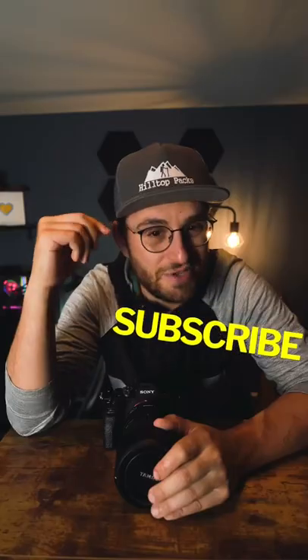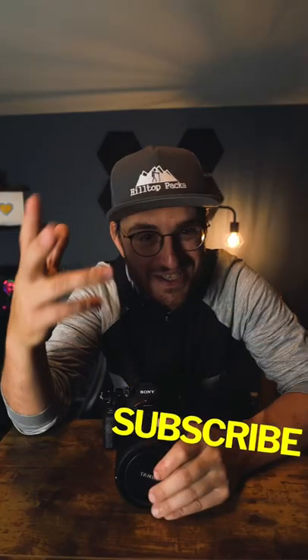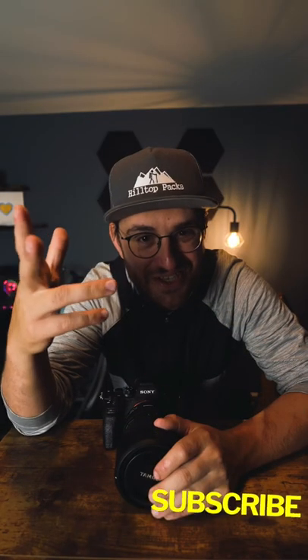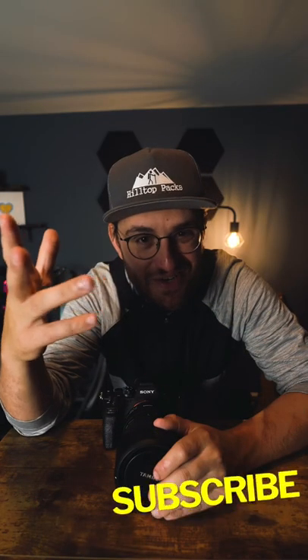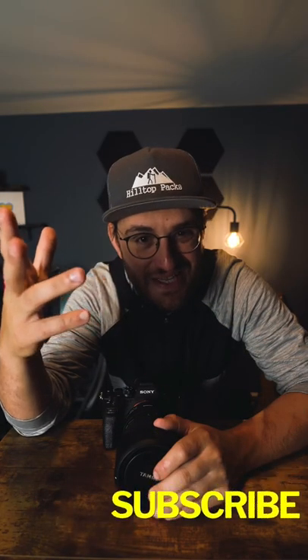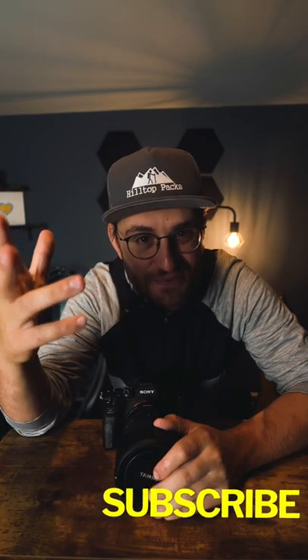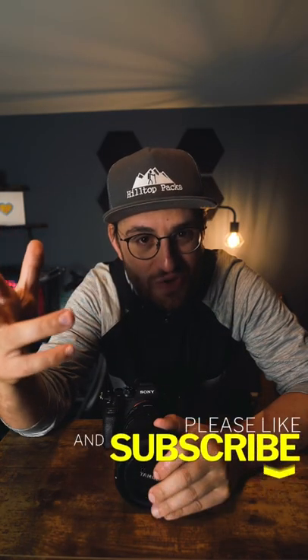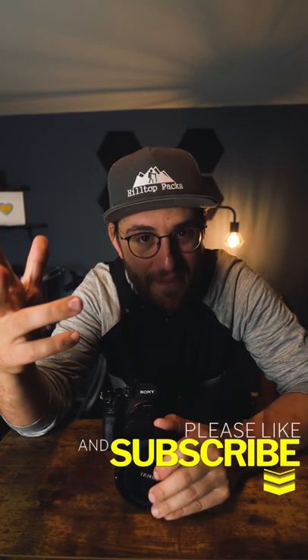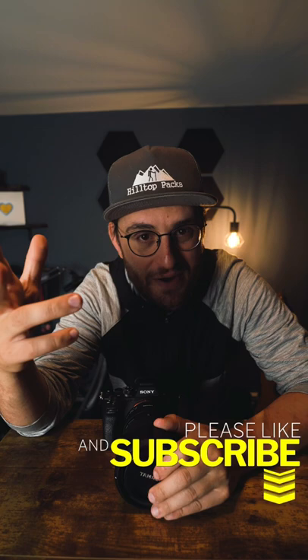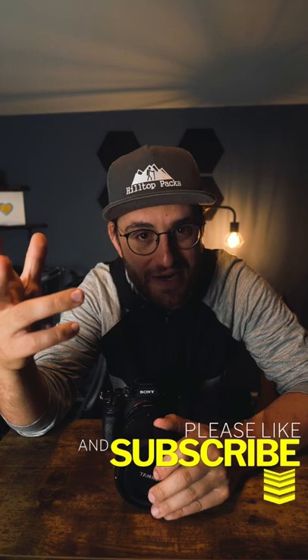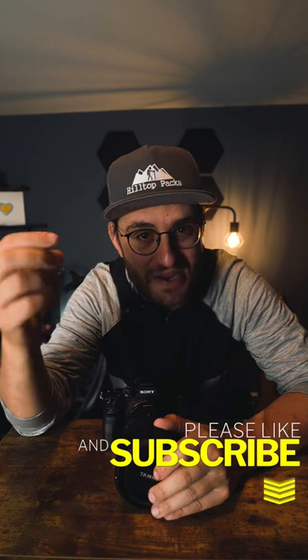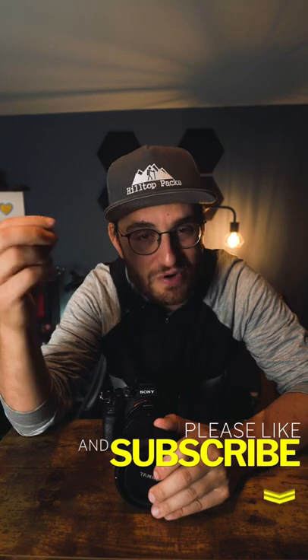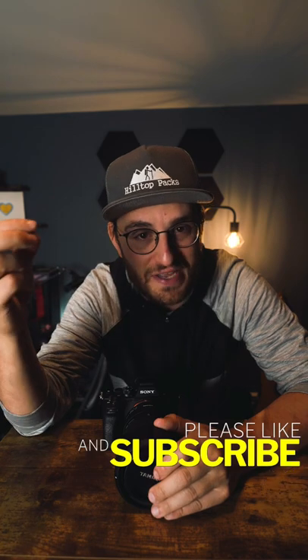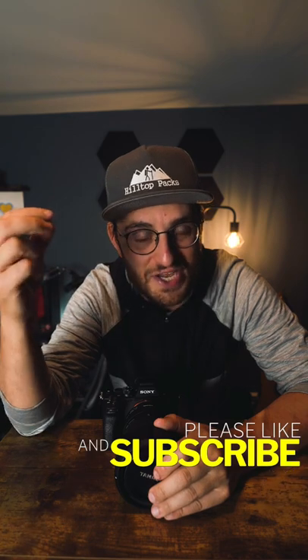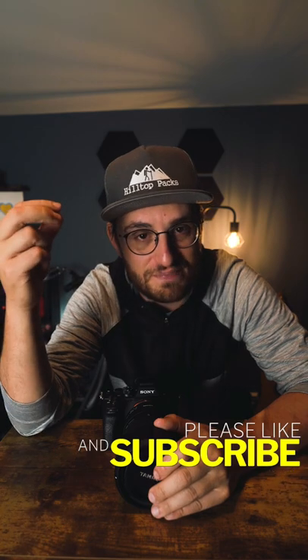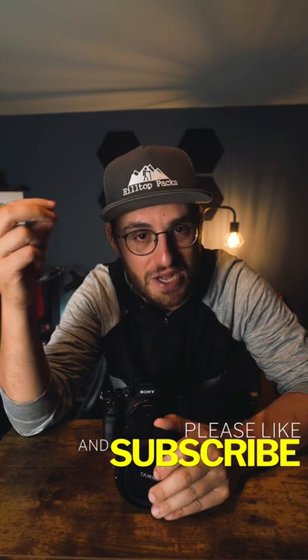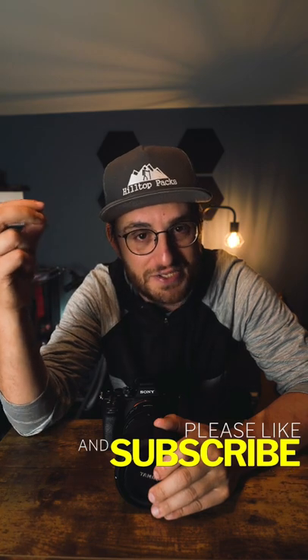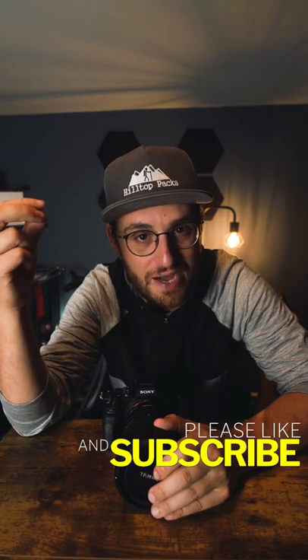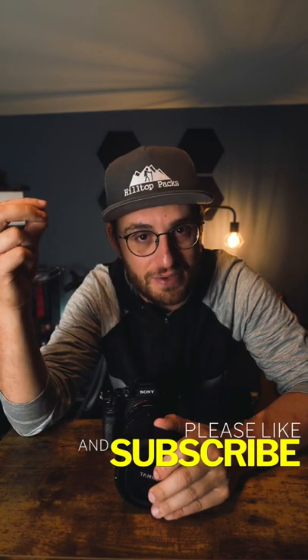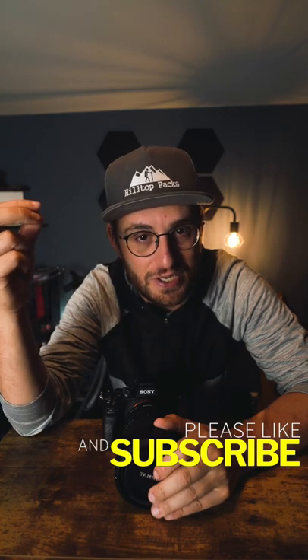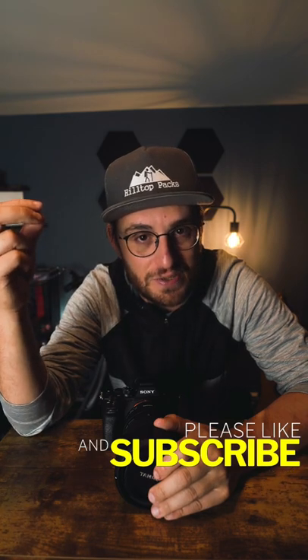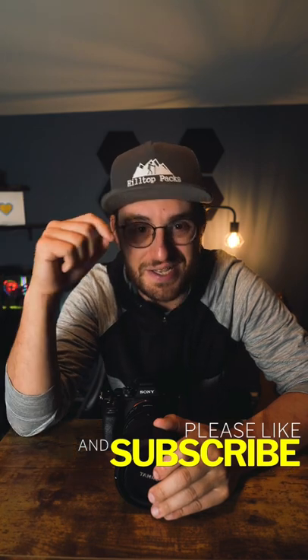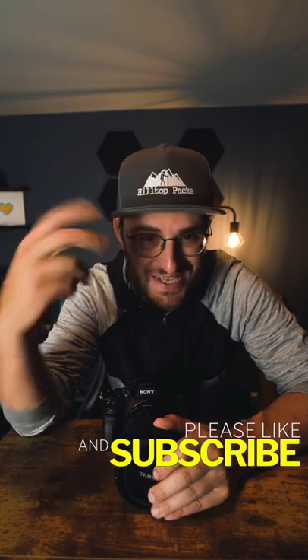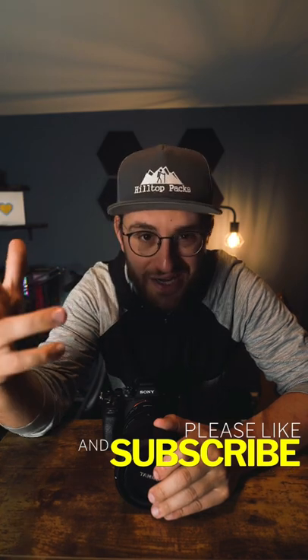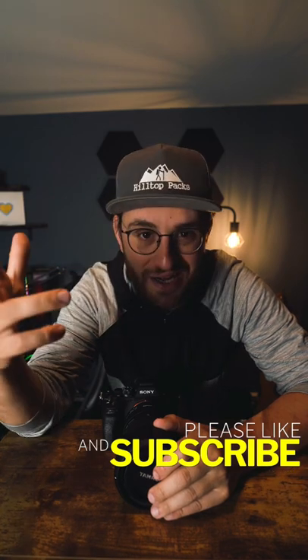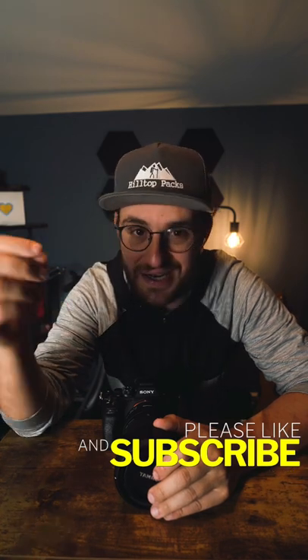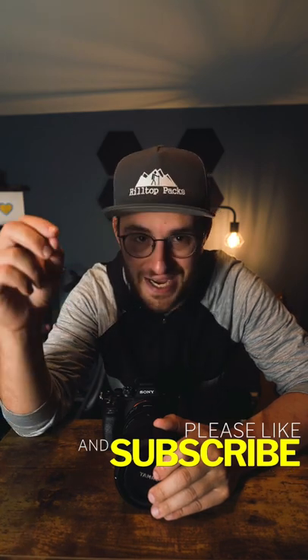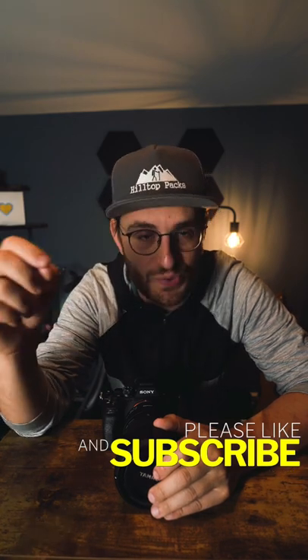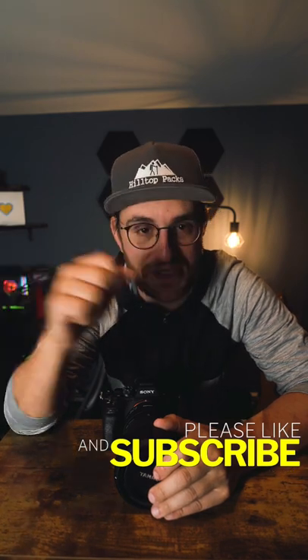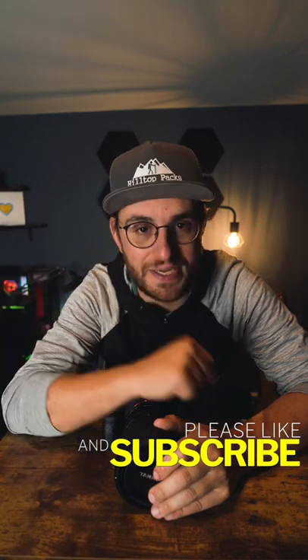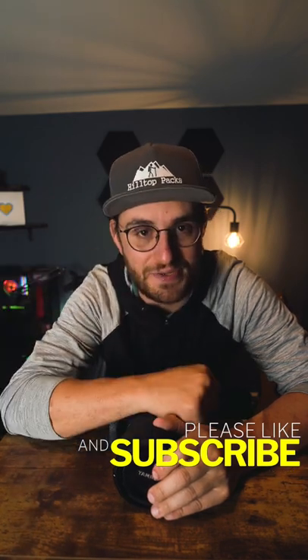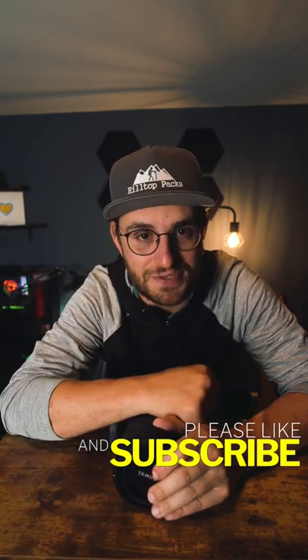Please consider hitting that subscribe button and that notification bell down below. I'll see y'all in next week's Tip Tuesday.